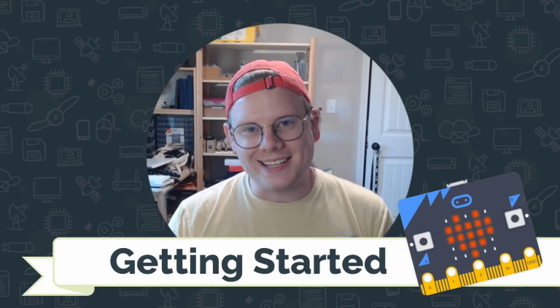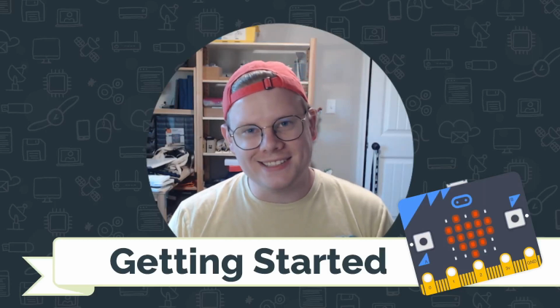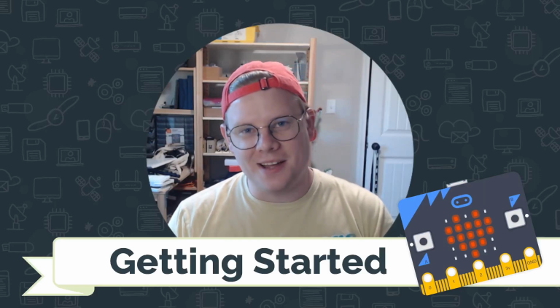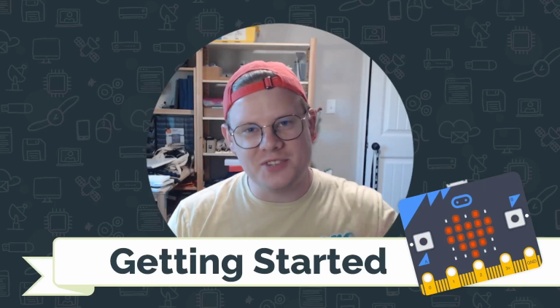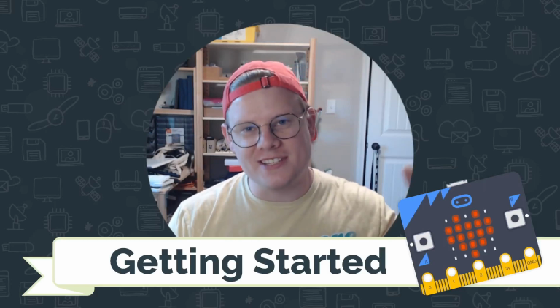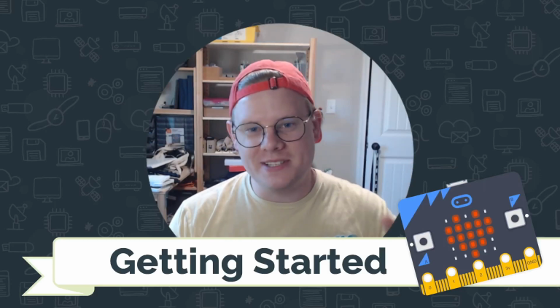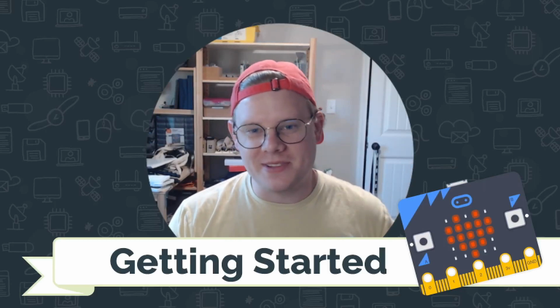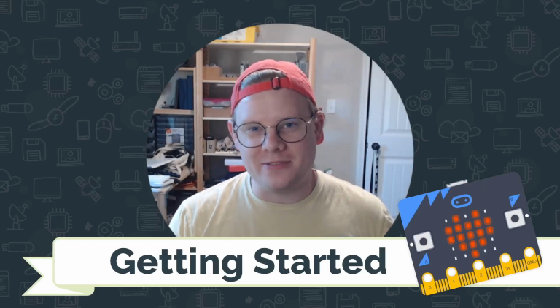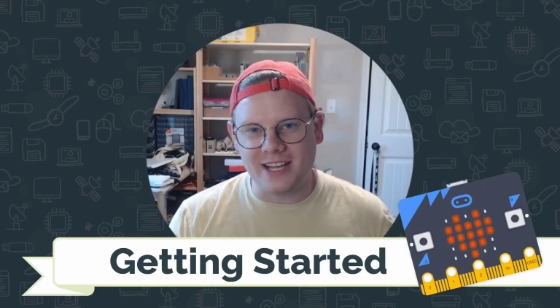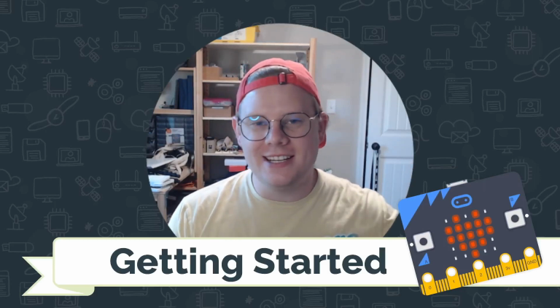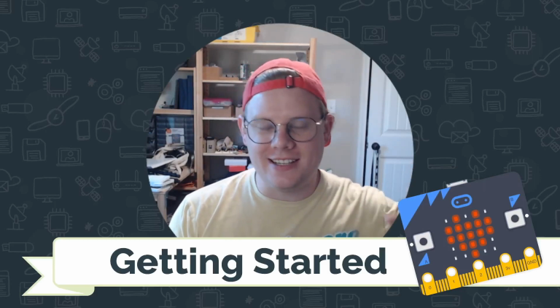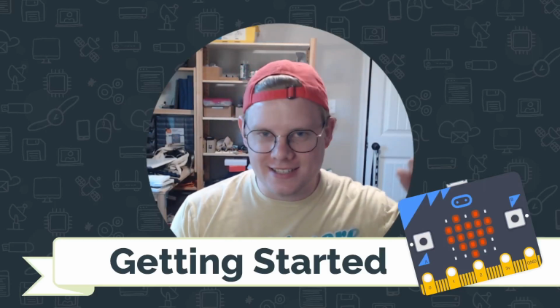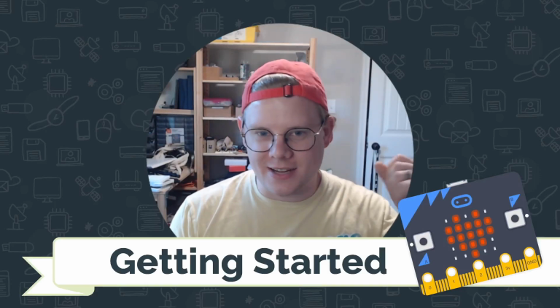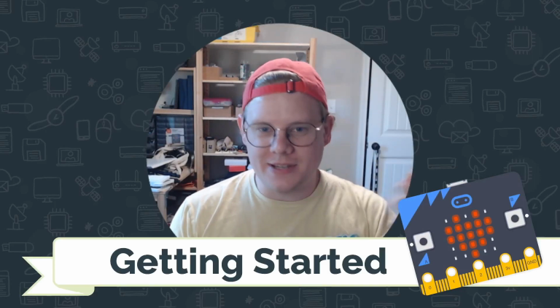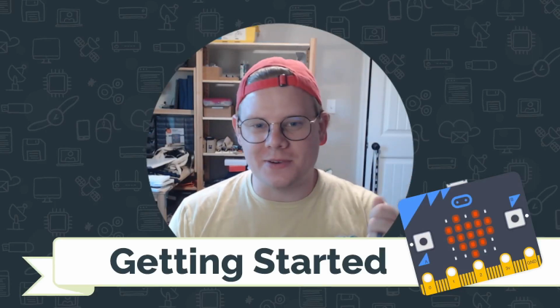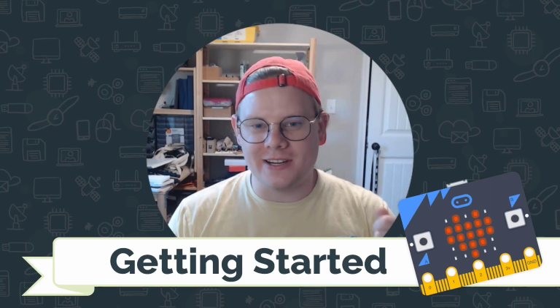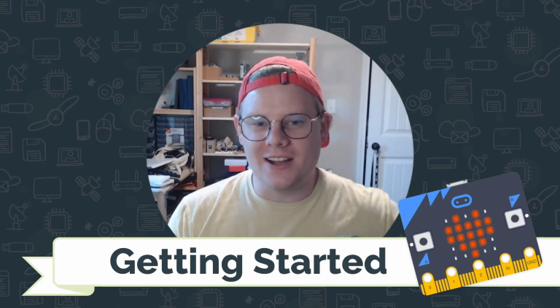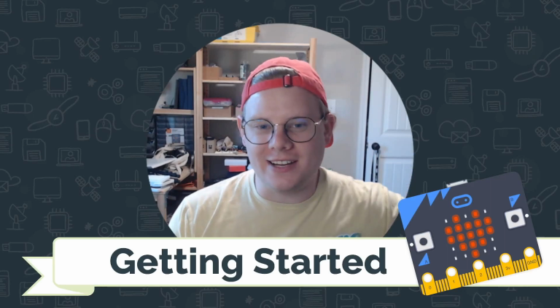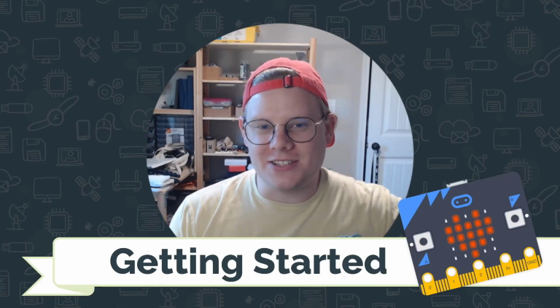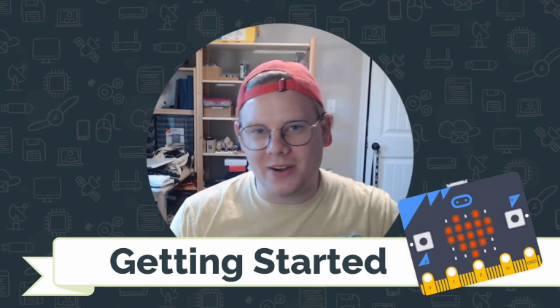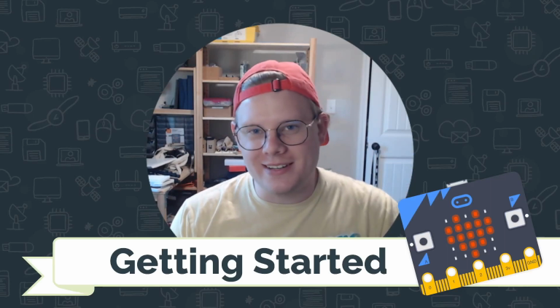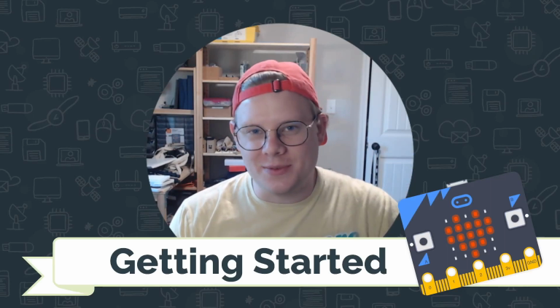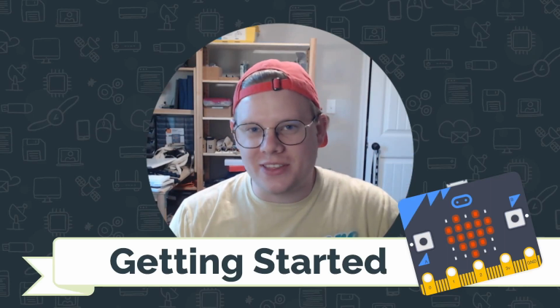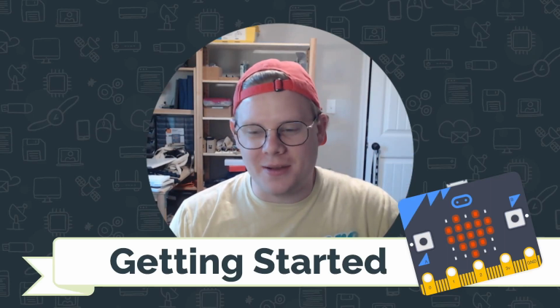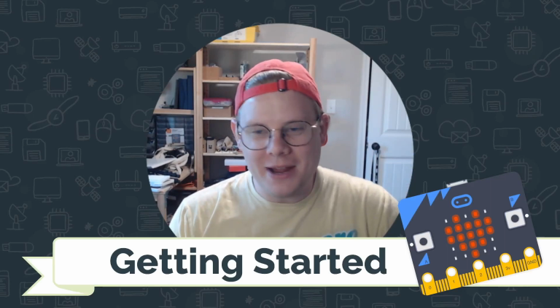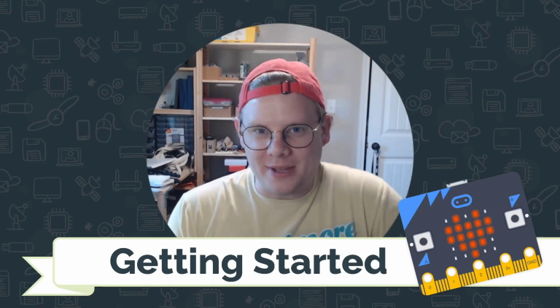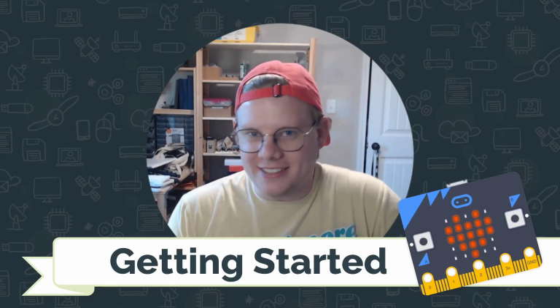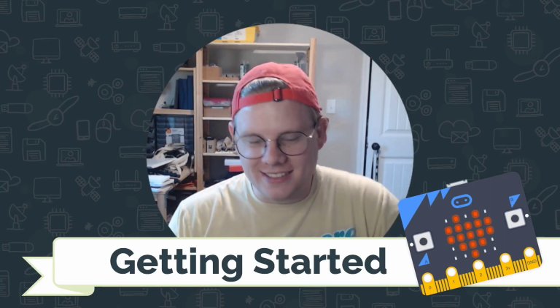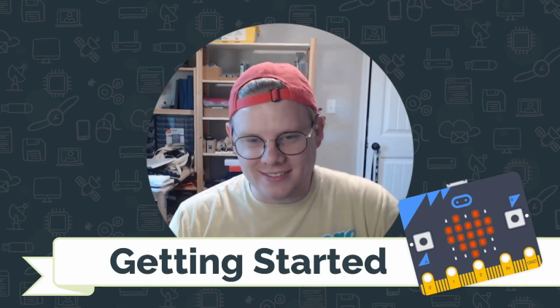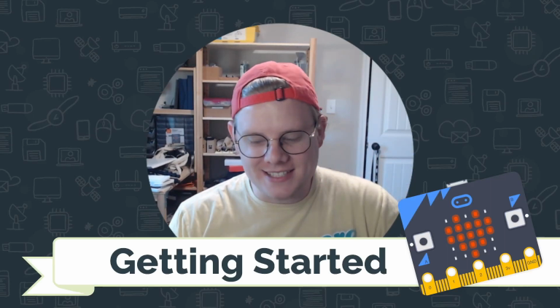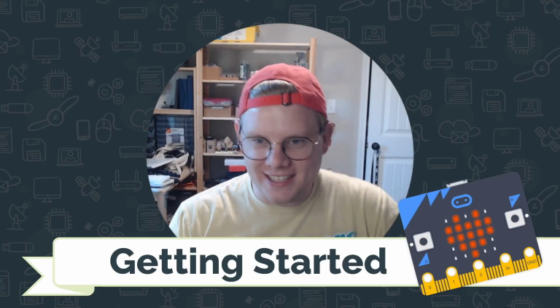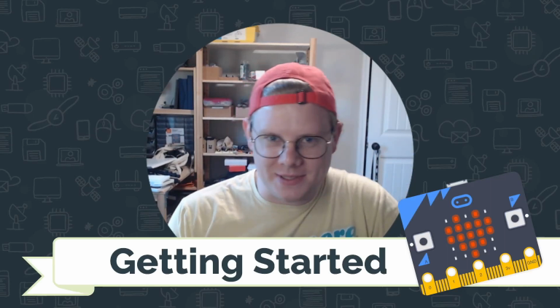Hi, I'm John Stapleton with CodeVA, and this is a quick tutorial on getting started with MicroBit. Let's get into it.